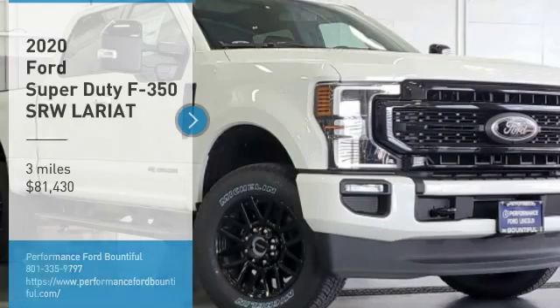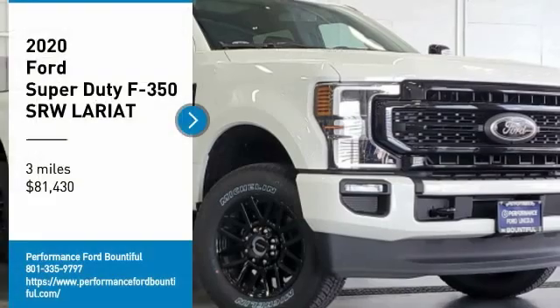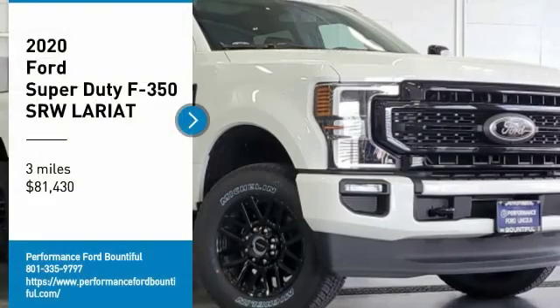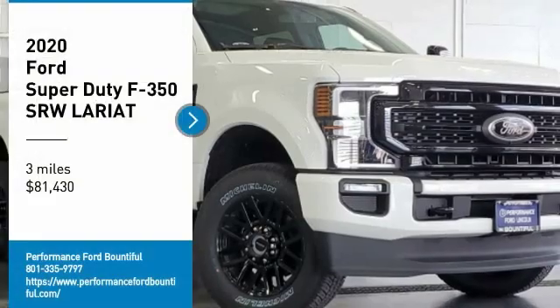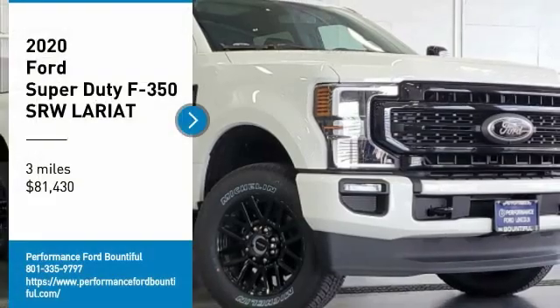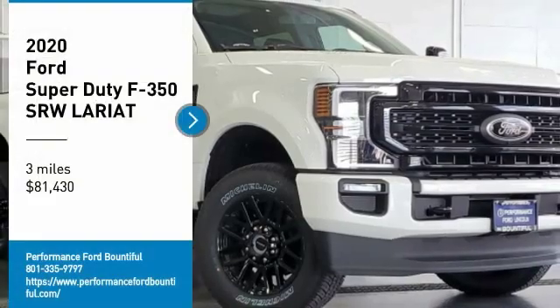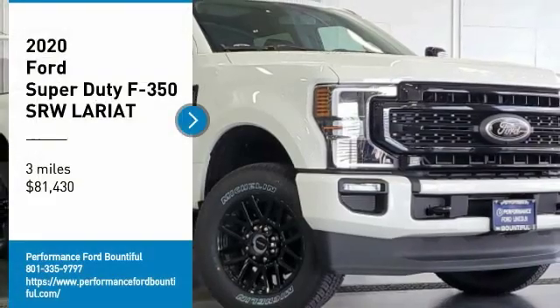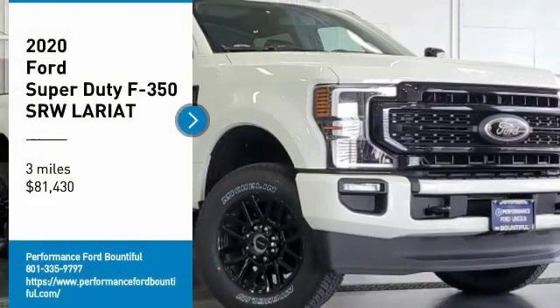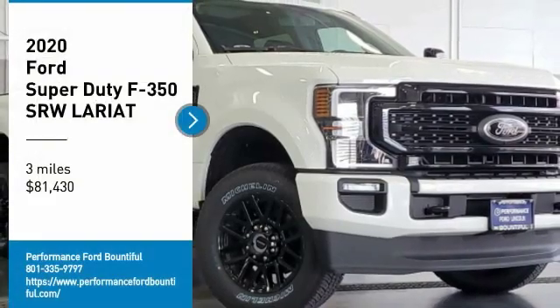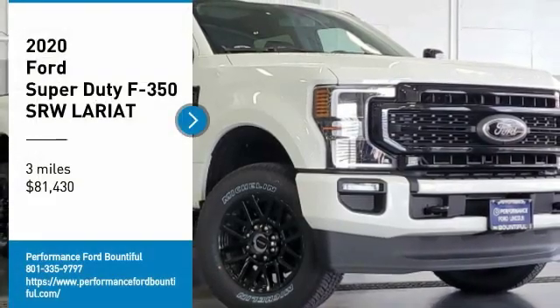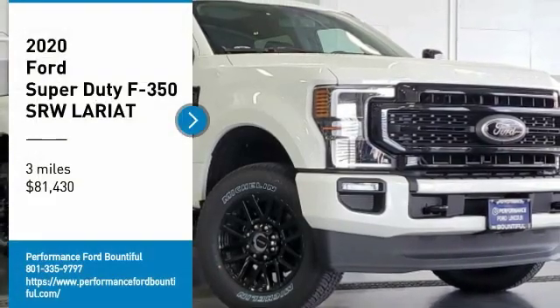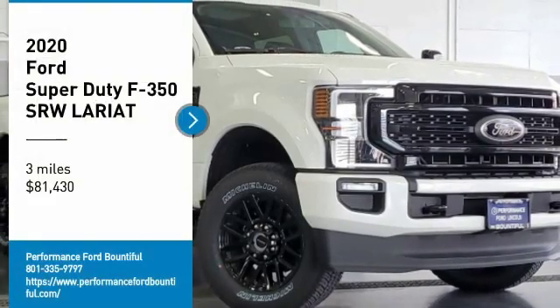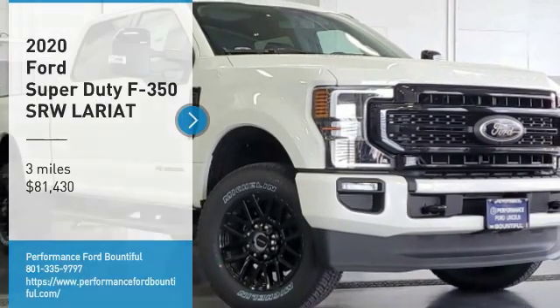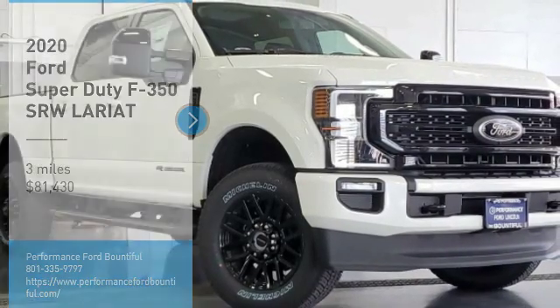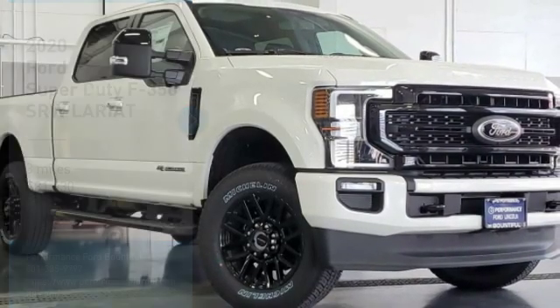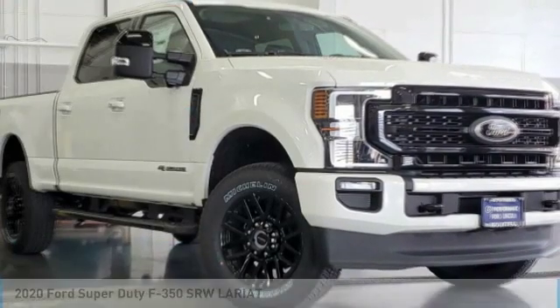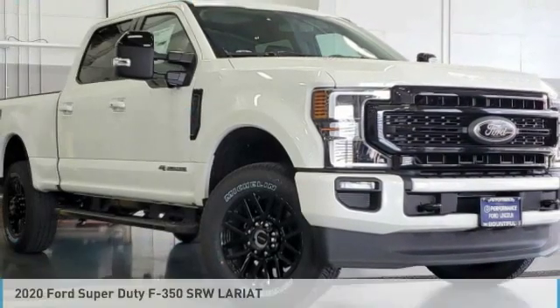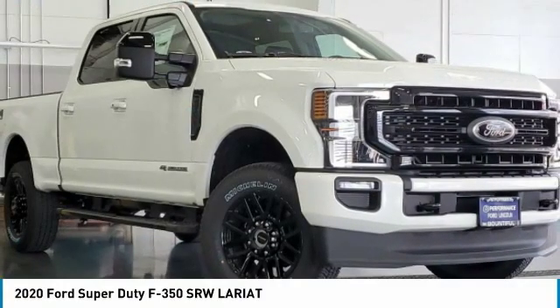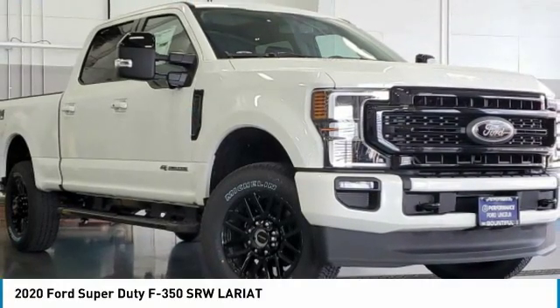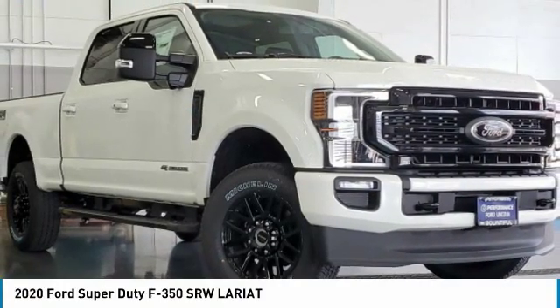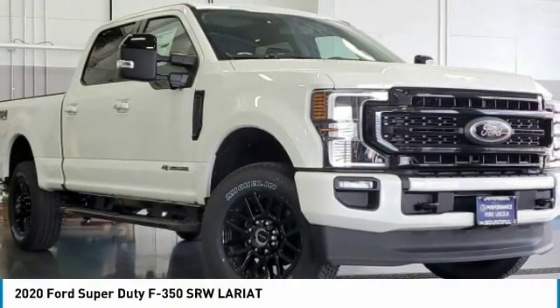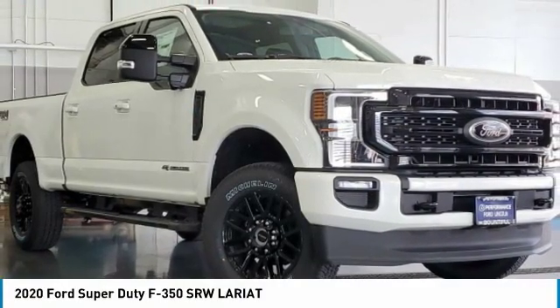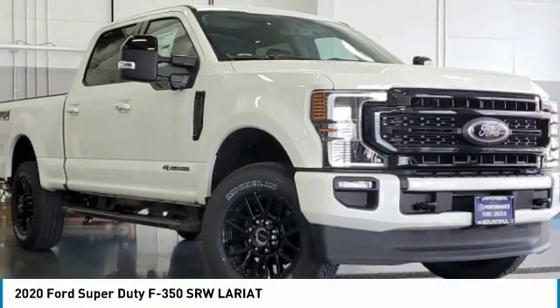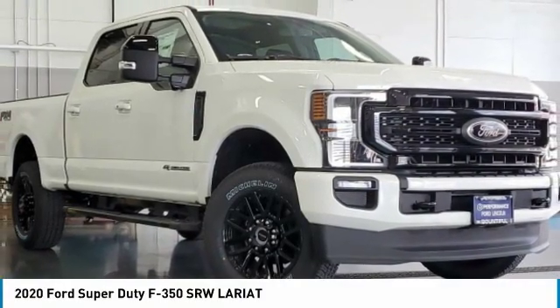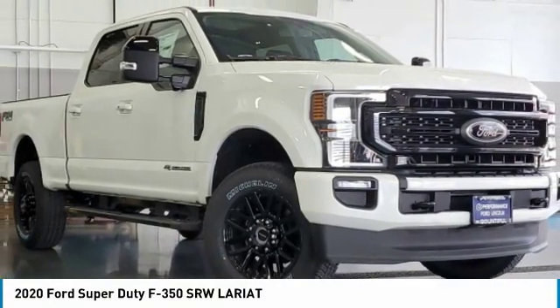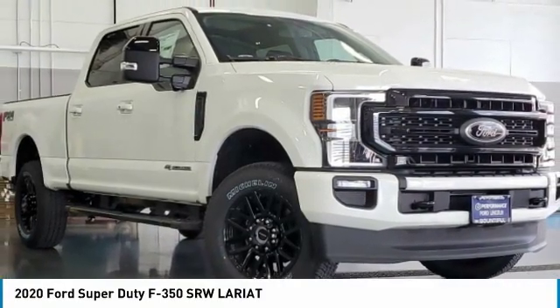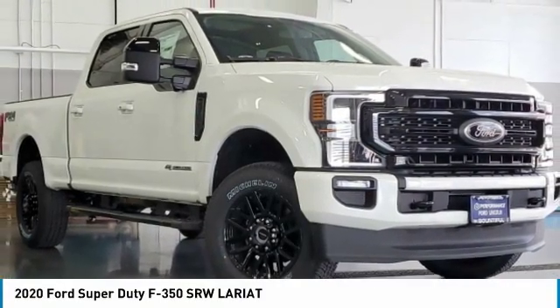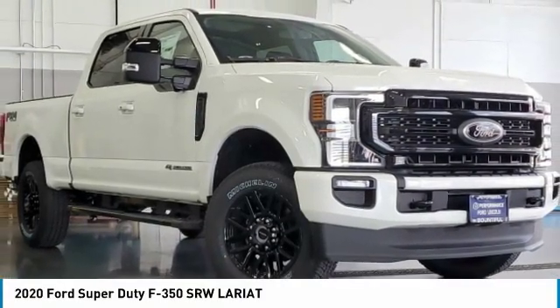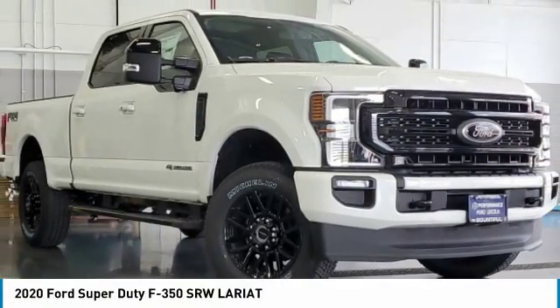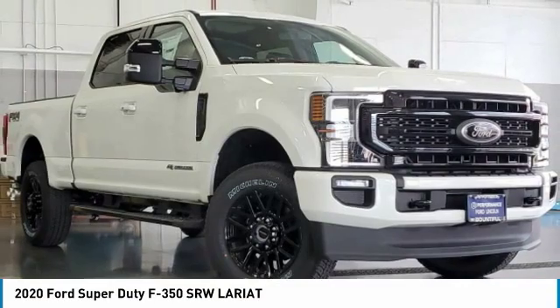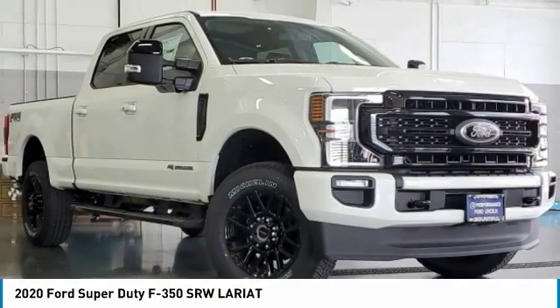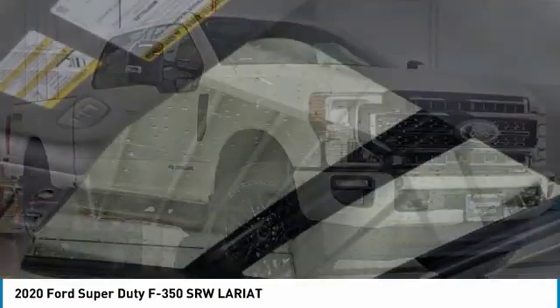Looking for the right vehicle? Check out the 2020 F-350 Super Duty.